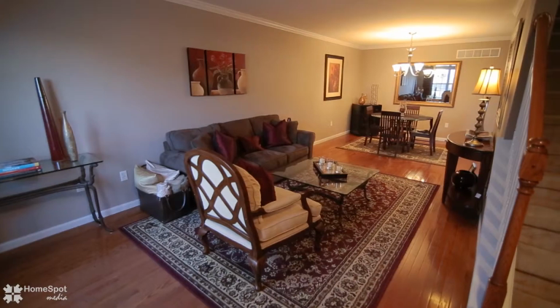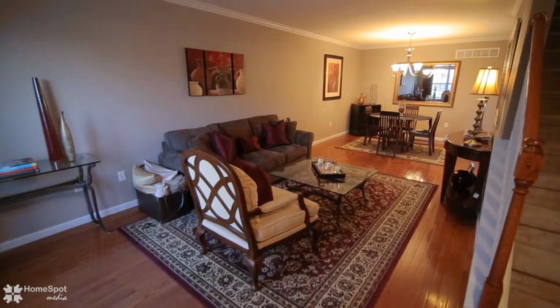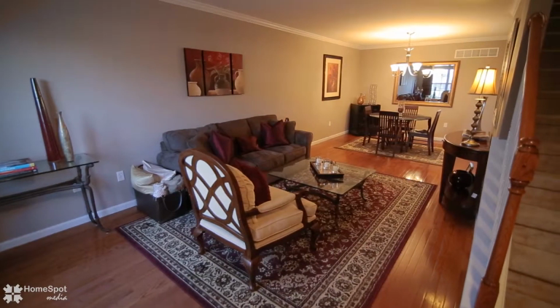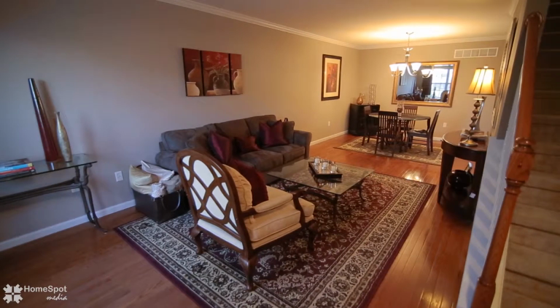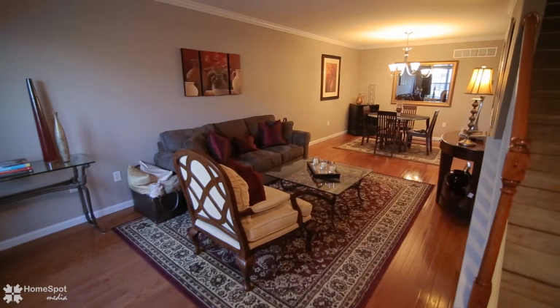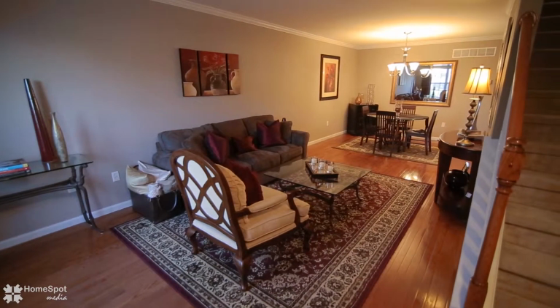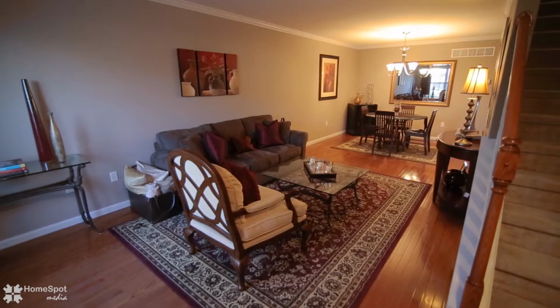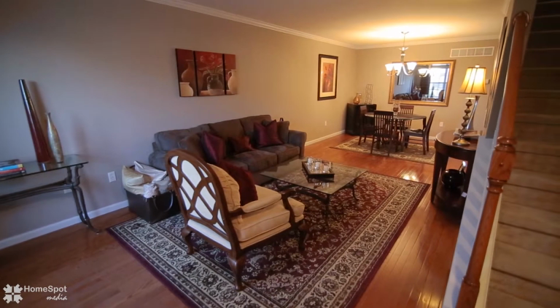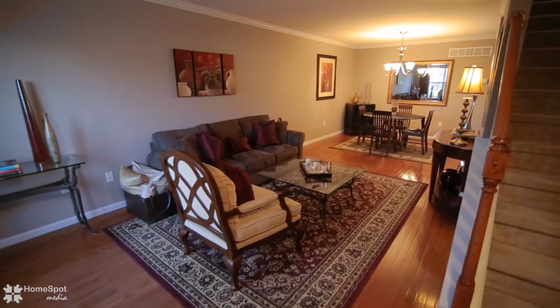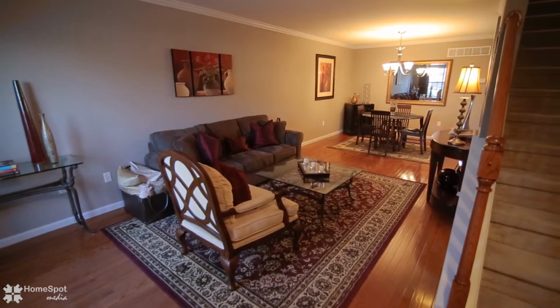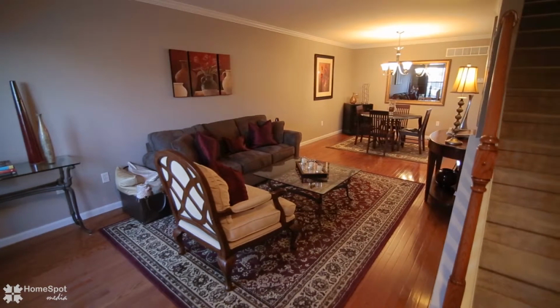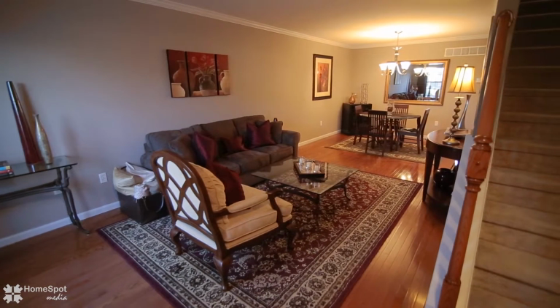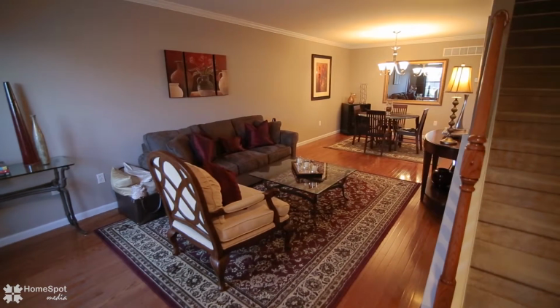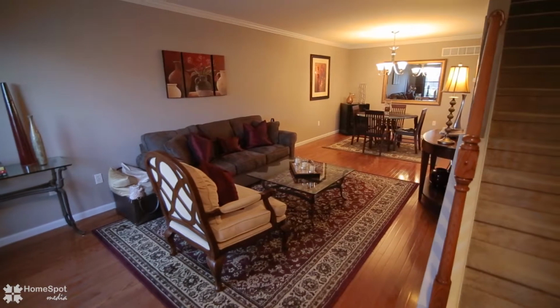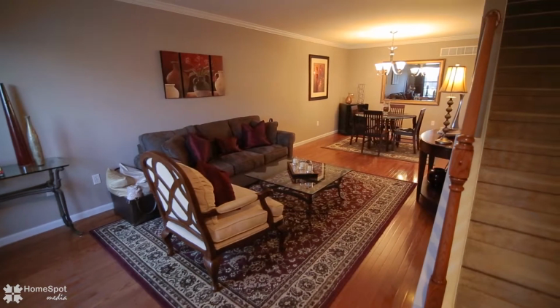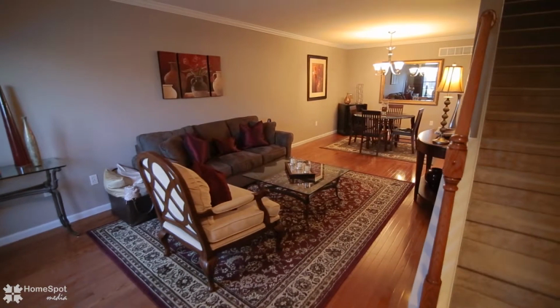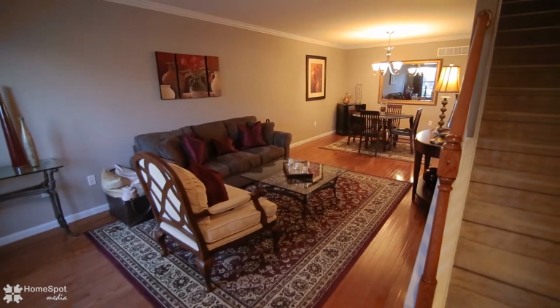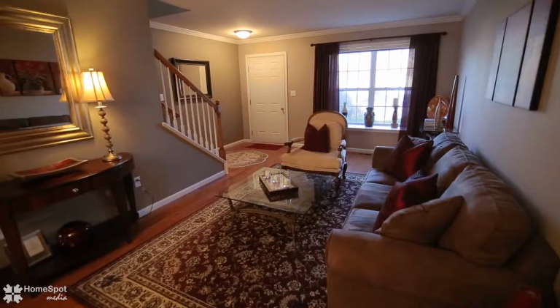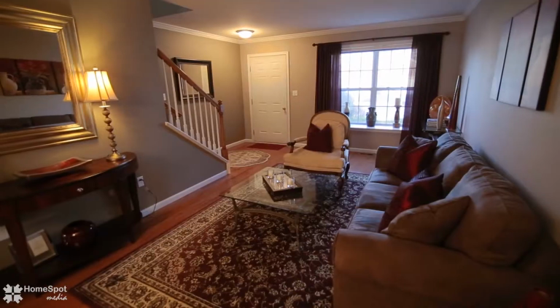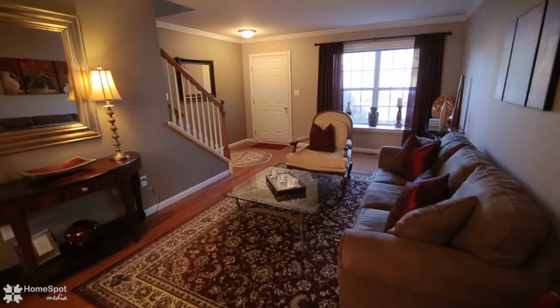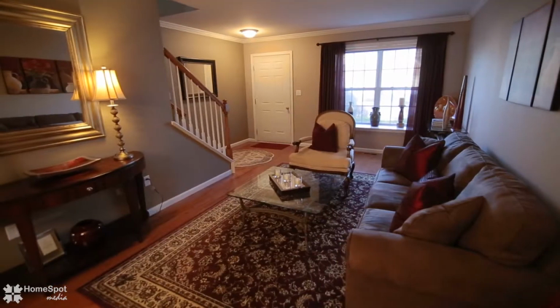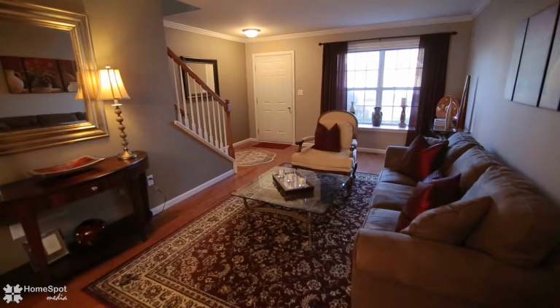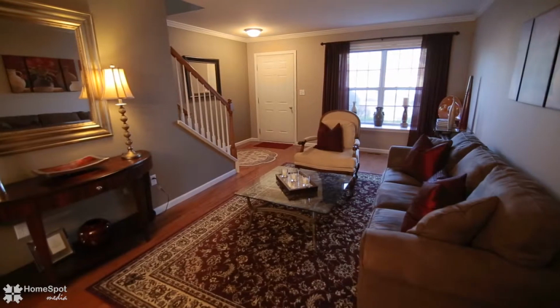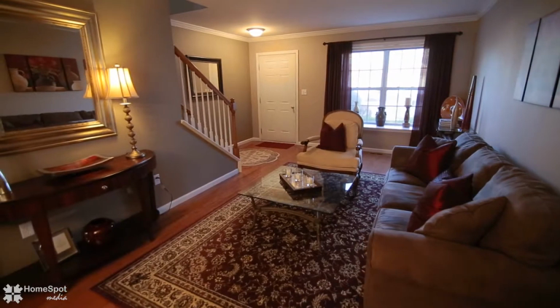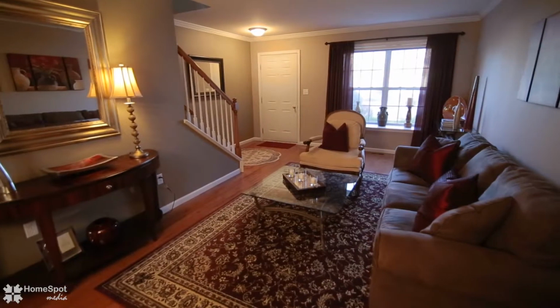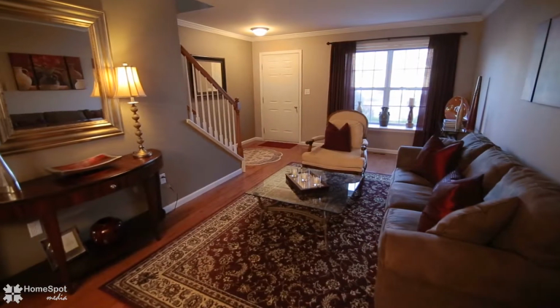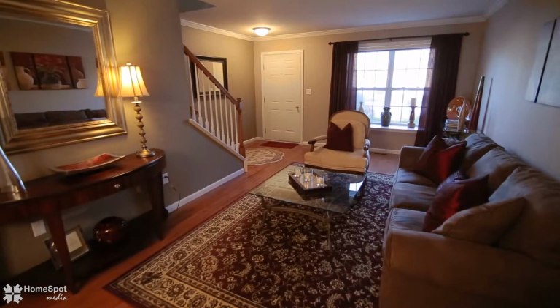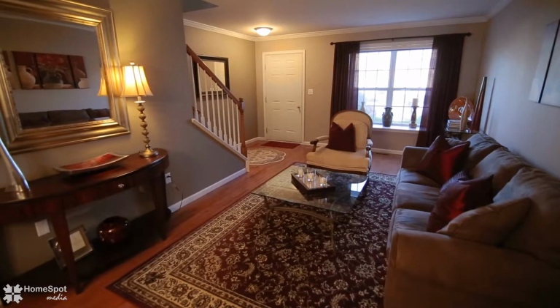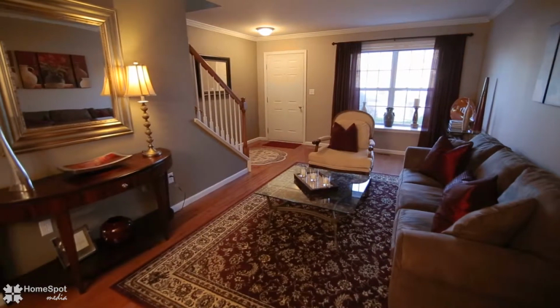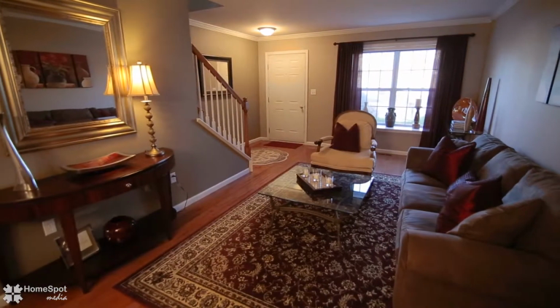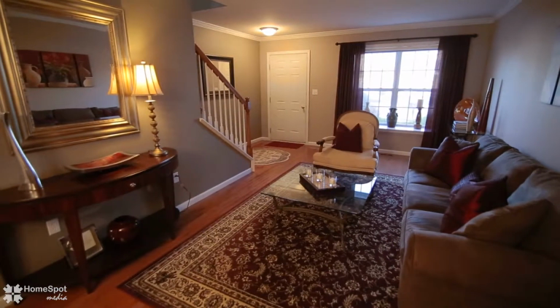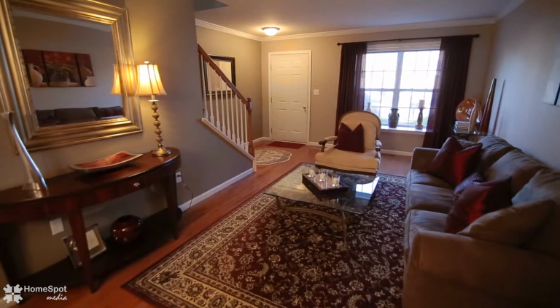This home features gleaming hardwood floors, crown molding accents, gas heat, one-car garage, and gas hot water.